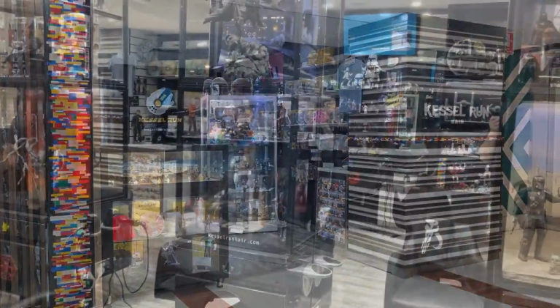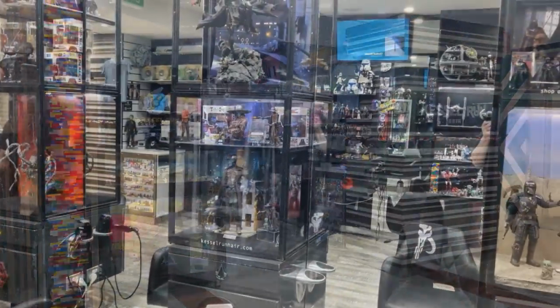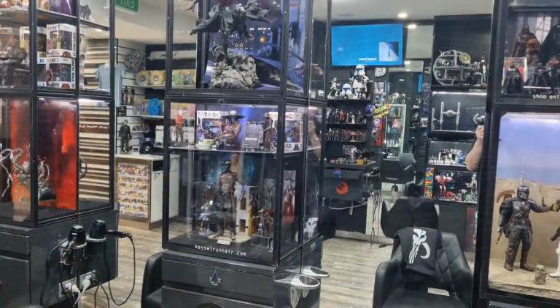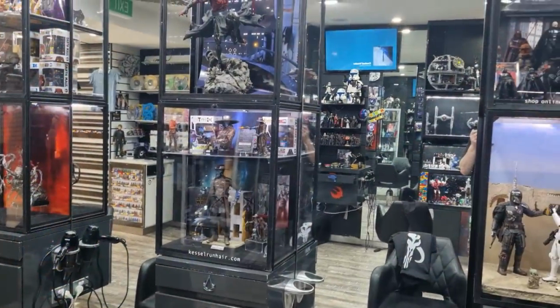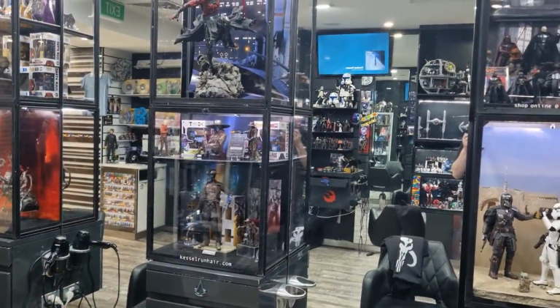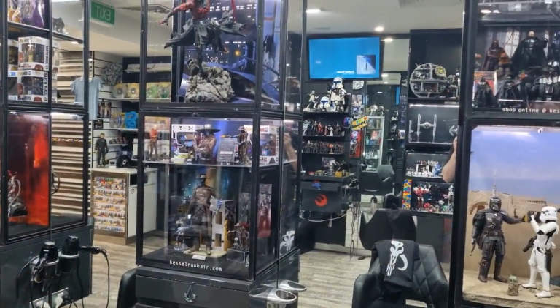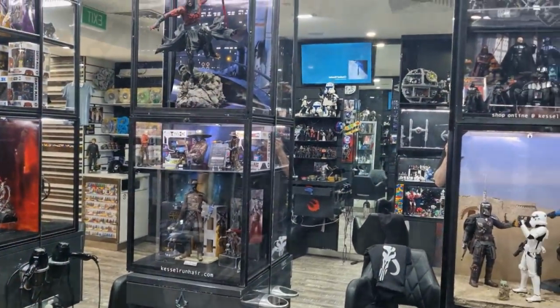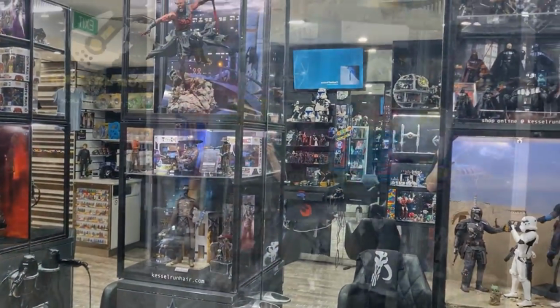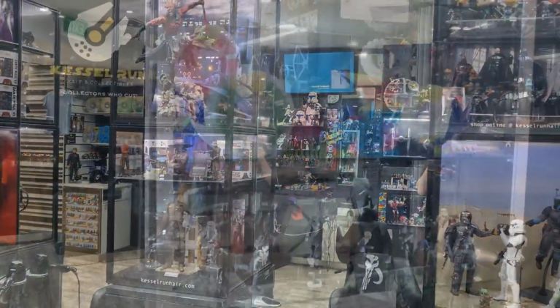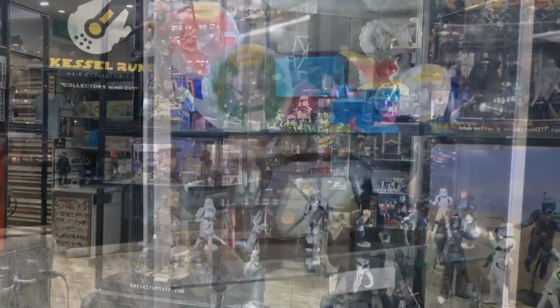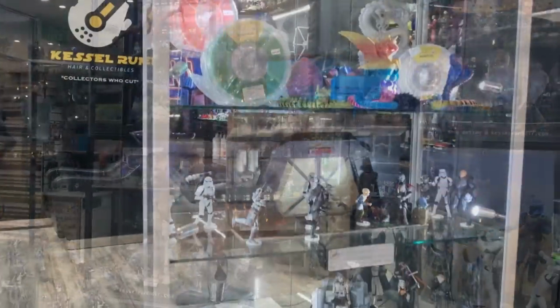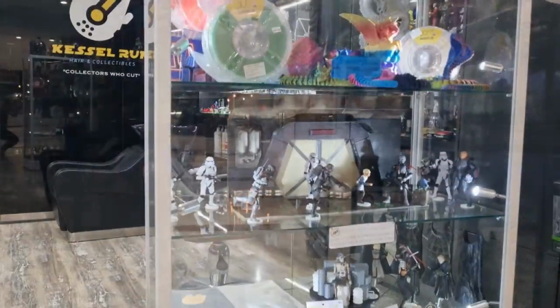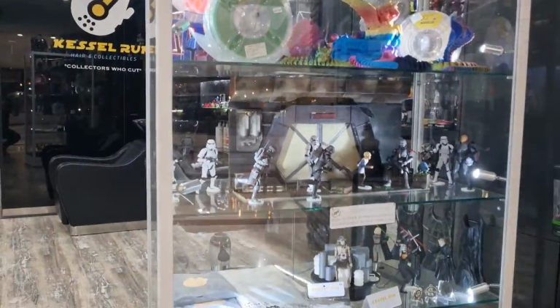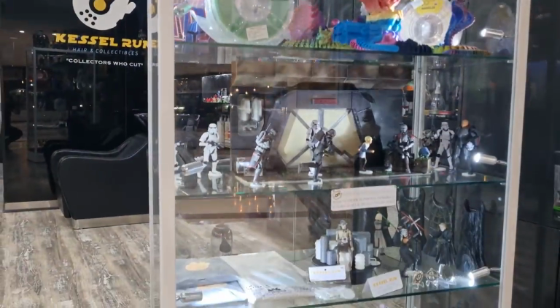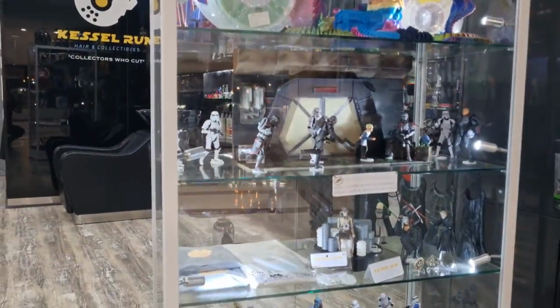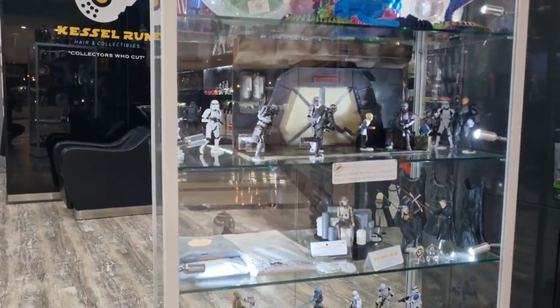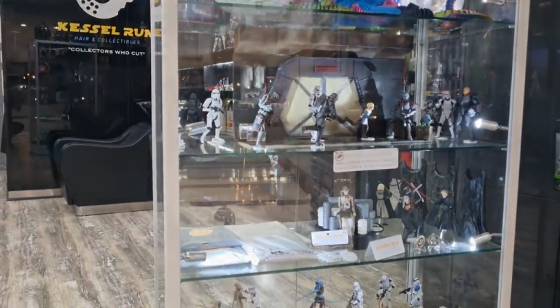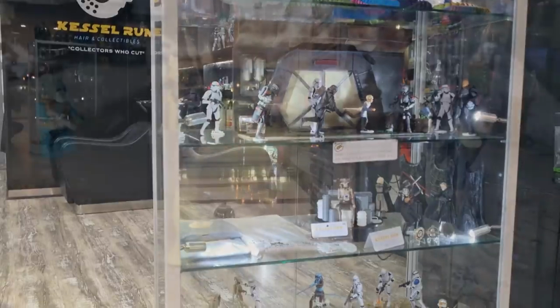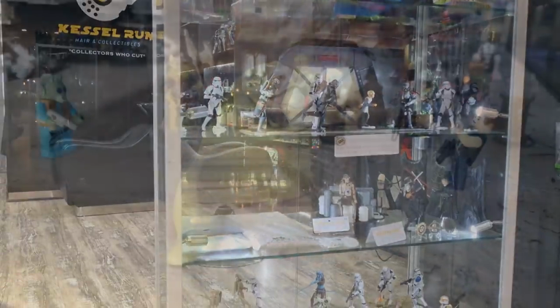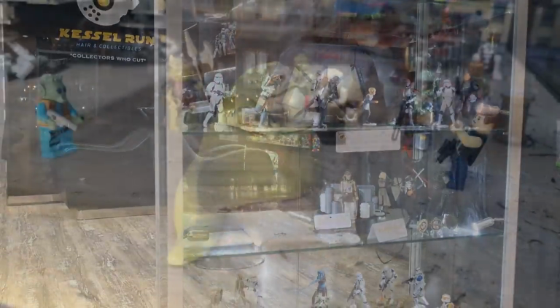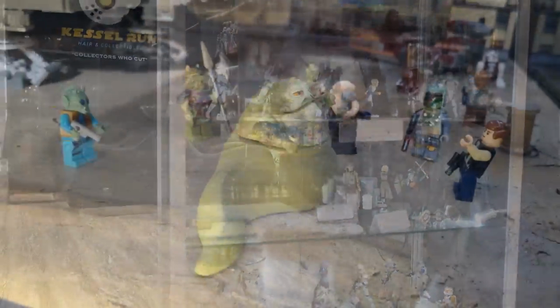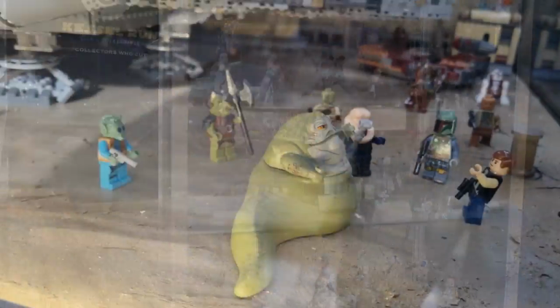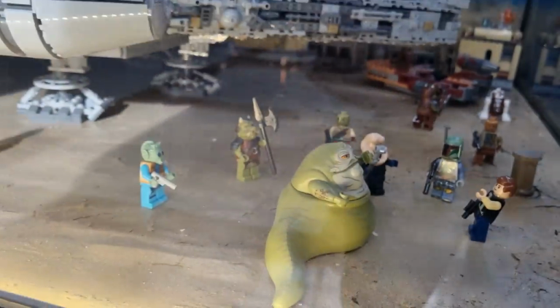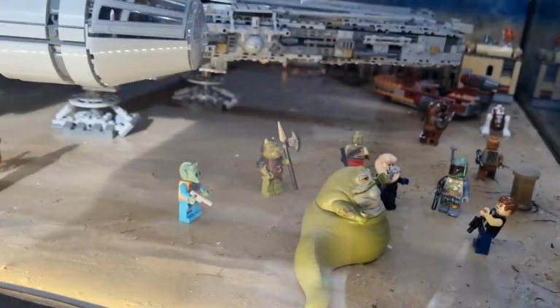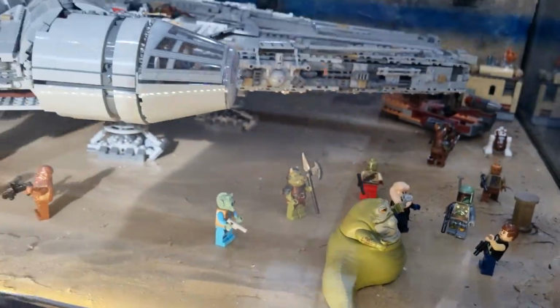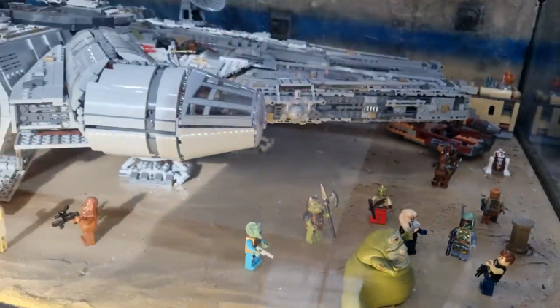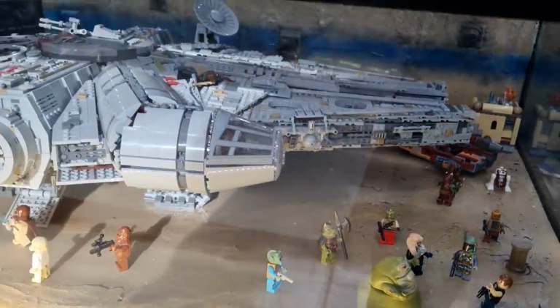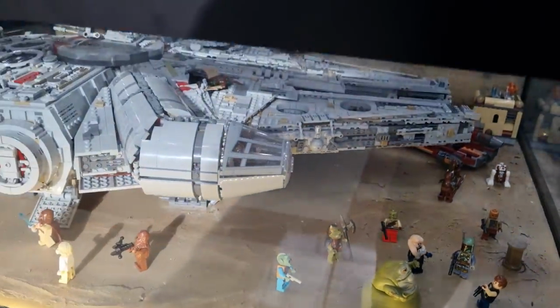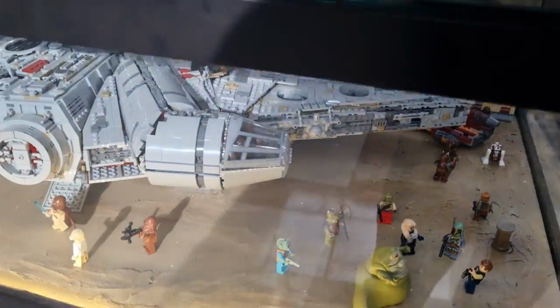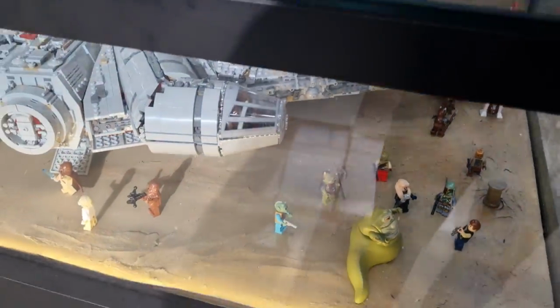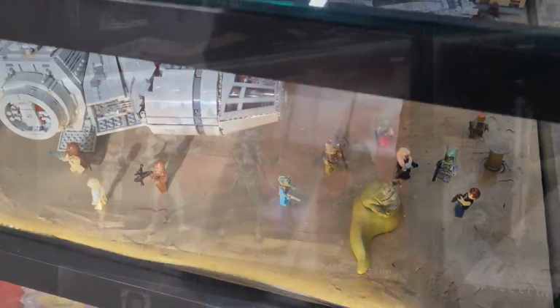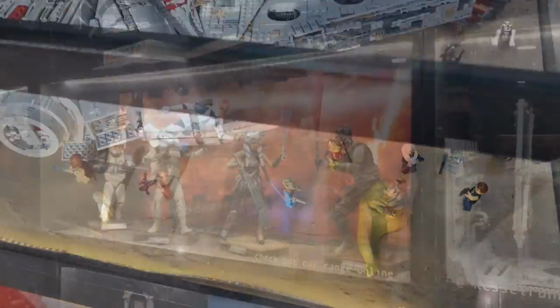You've never heard of the Millennium Falcon? It's a ship that made the Kessel Run in less than 12 parsecs.